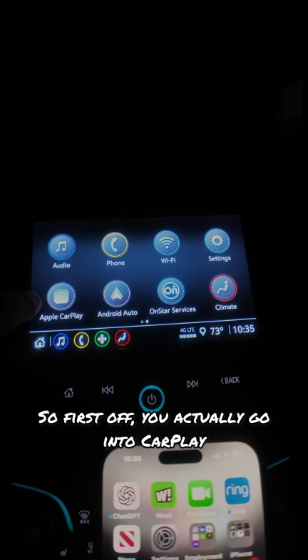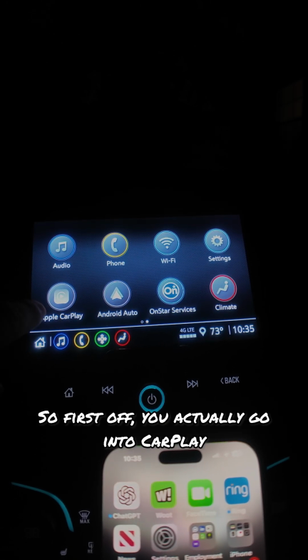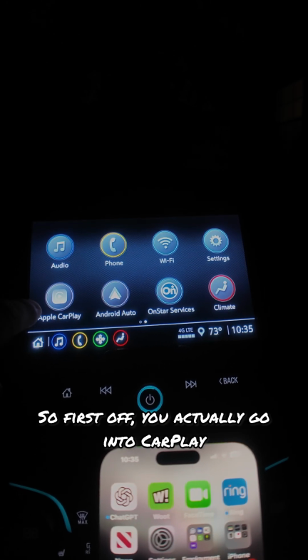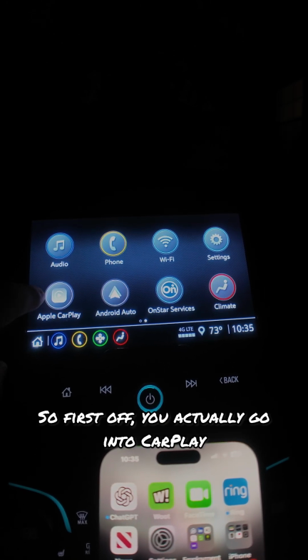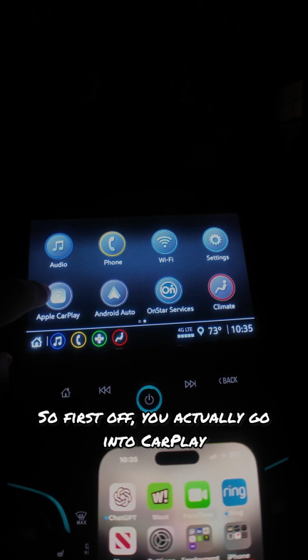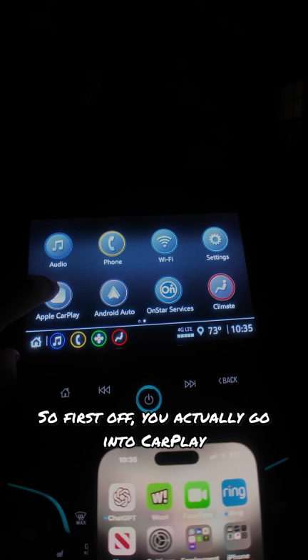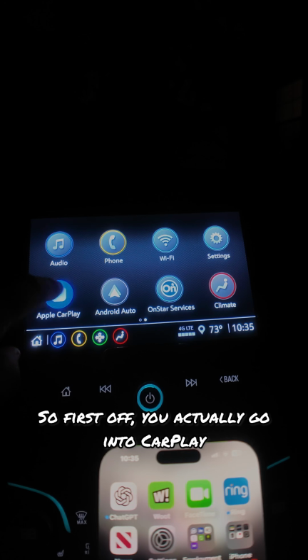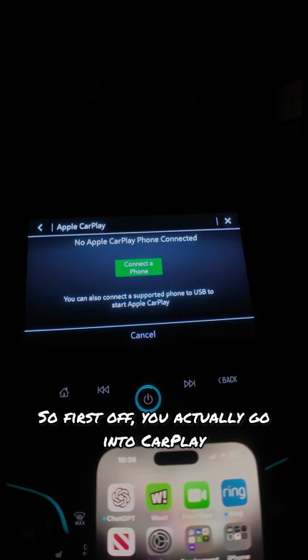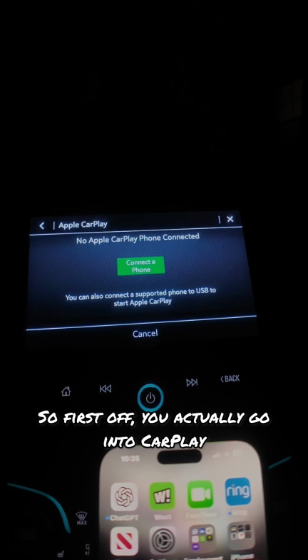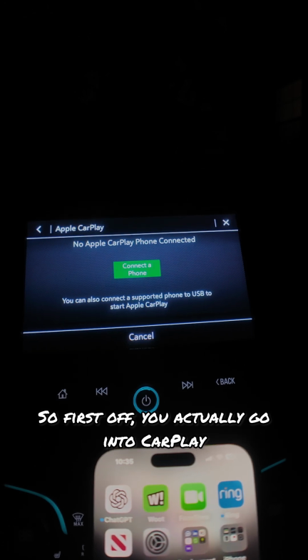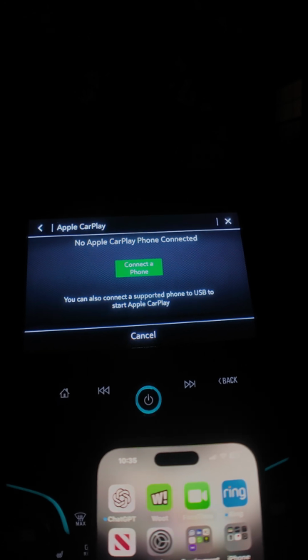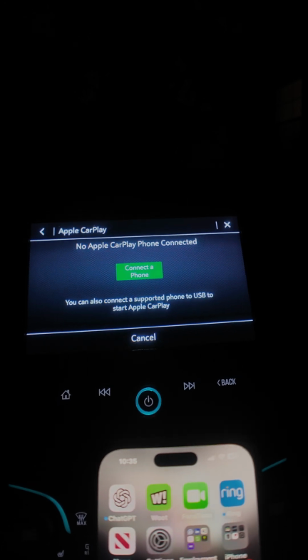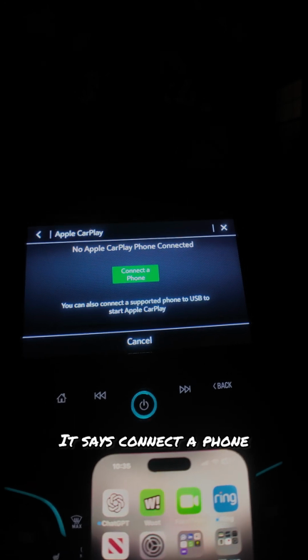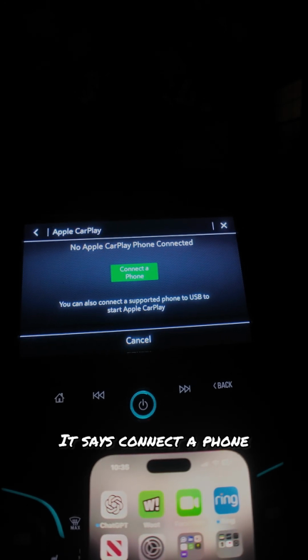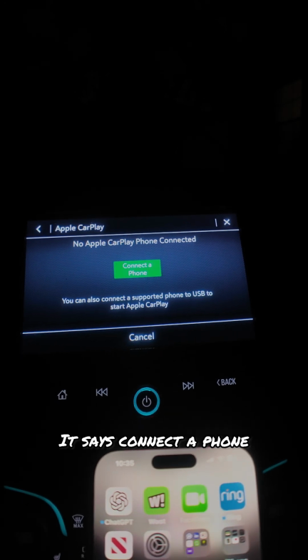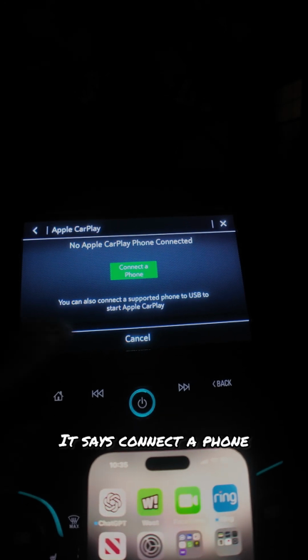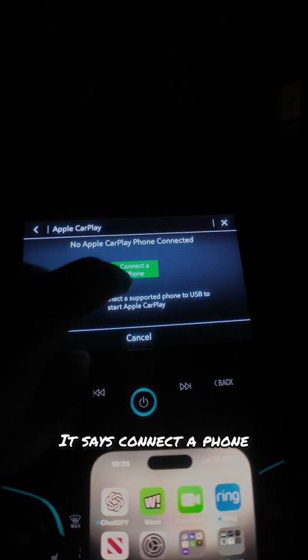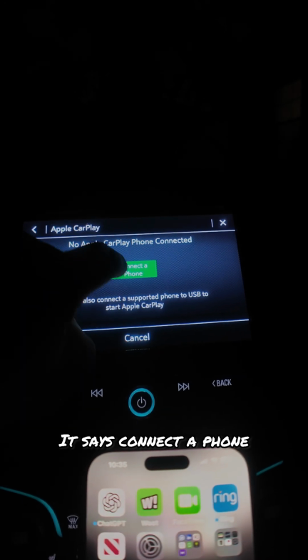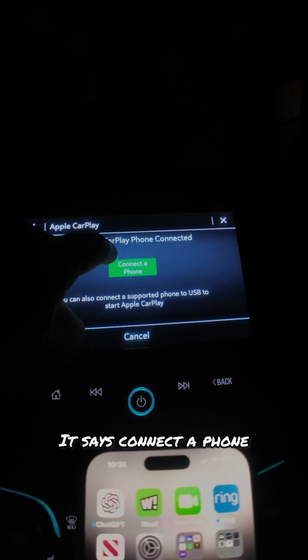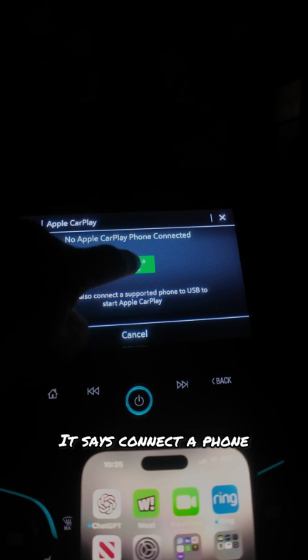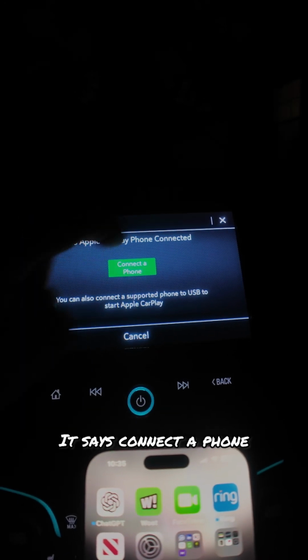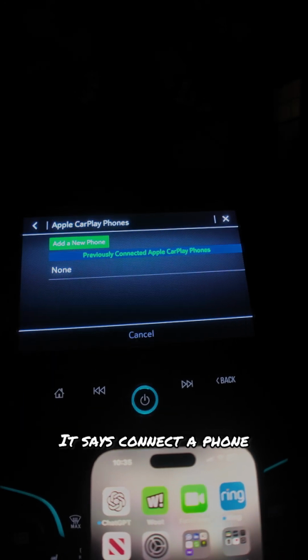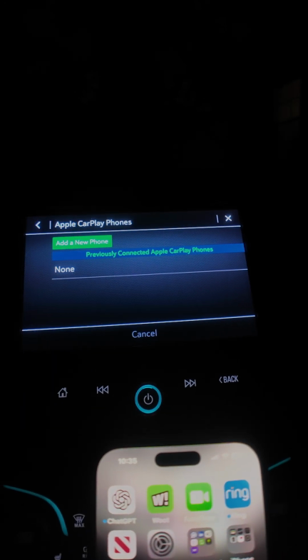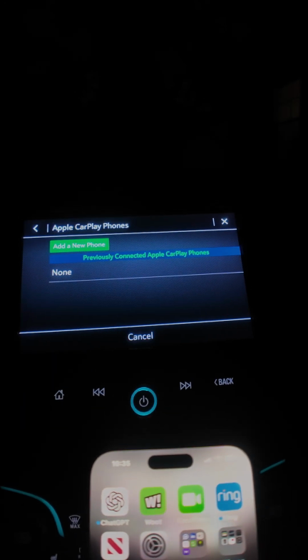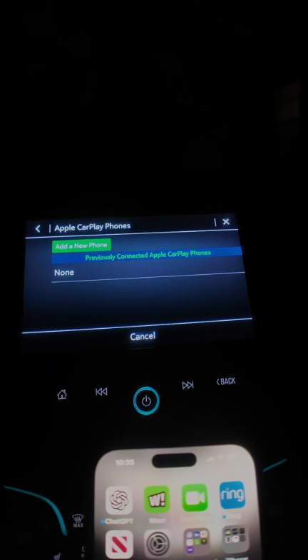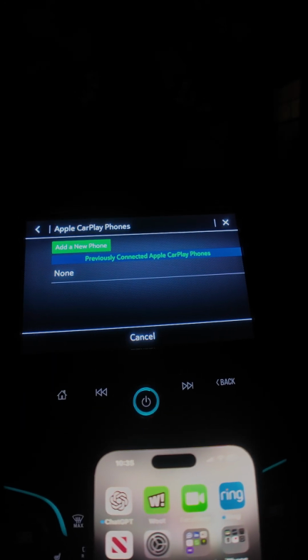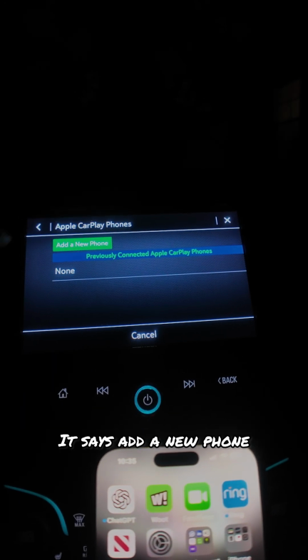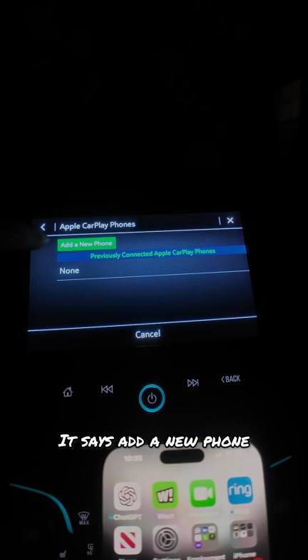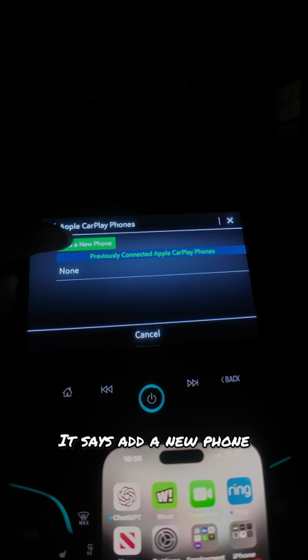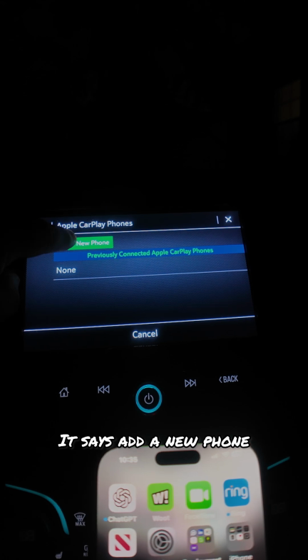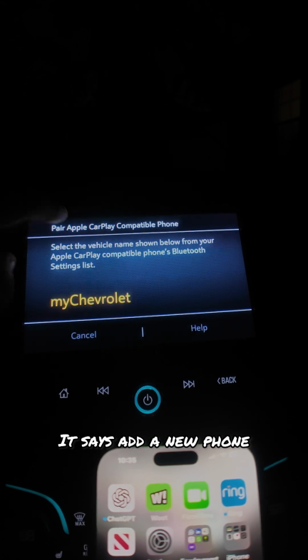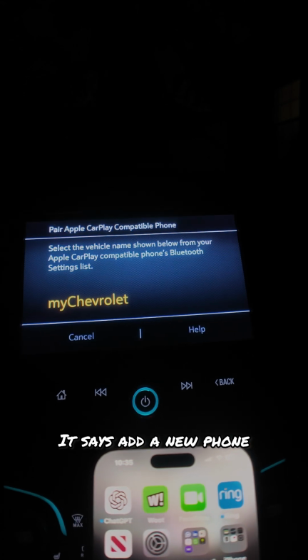So first off, you actually go into CarPlay. It says connect a phone, then it says add a new phone.